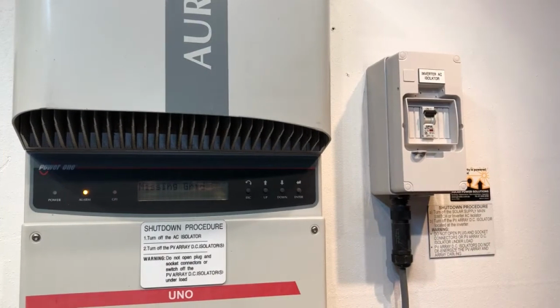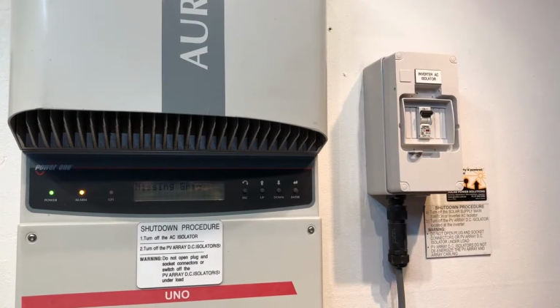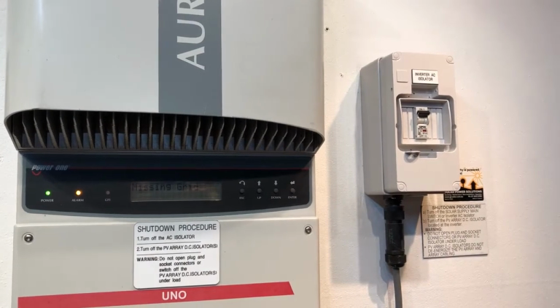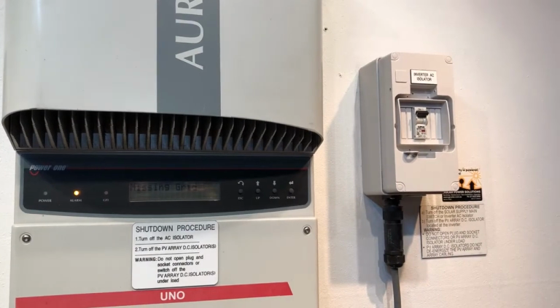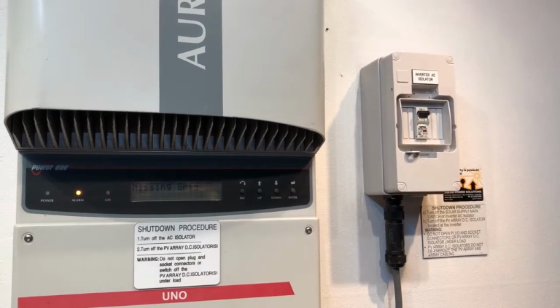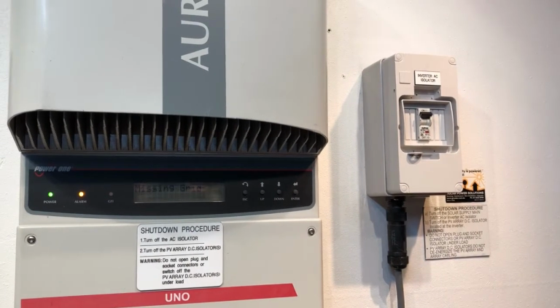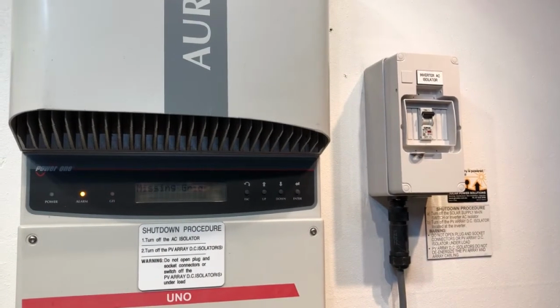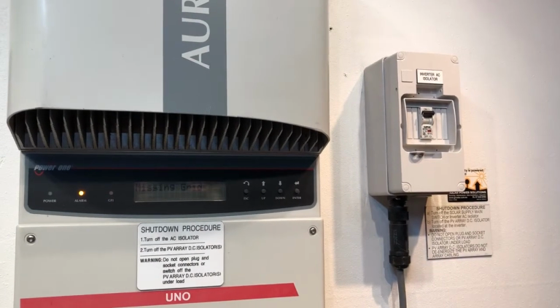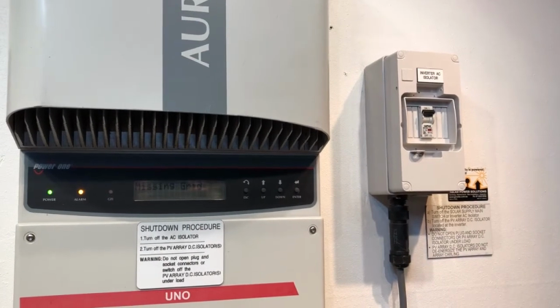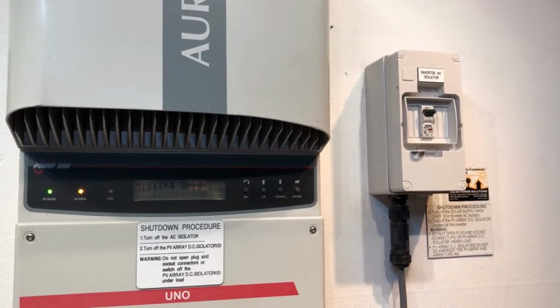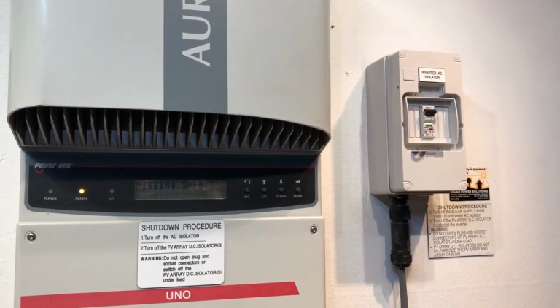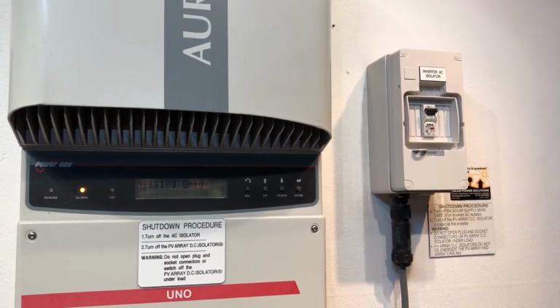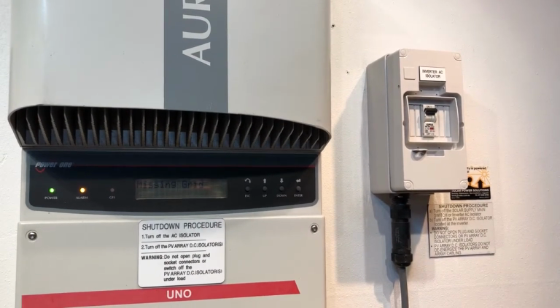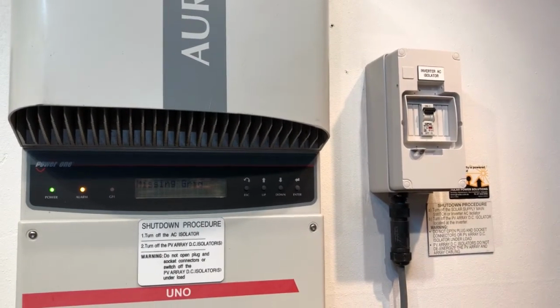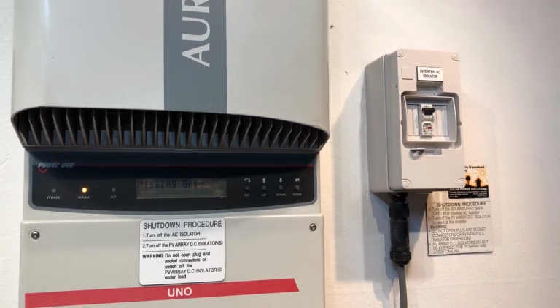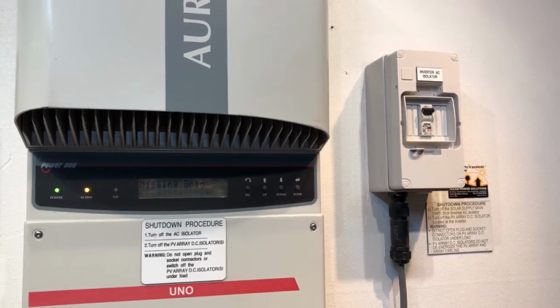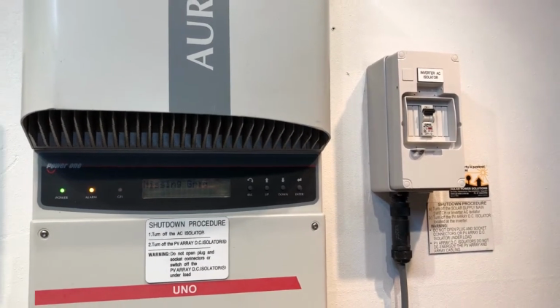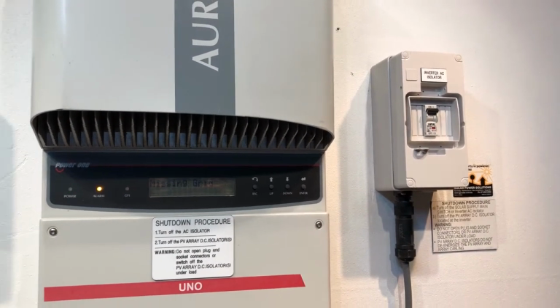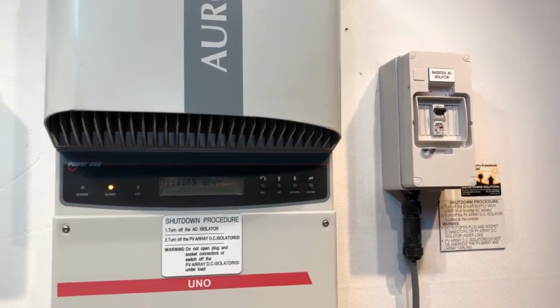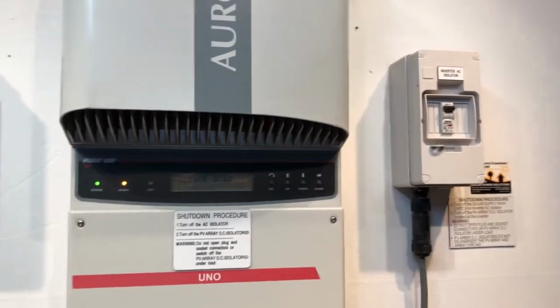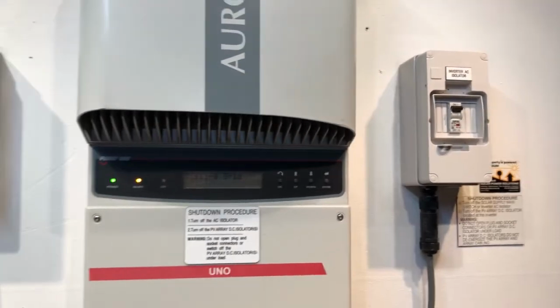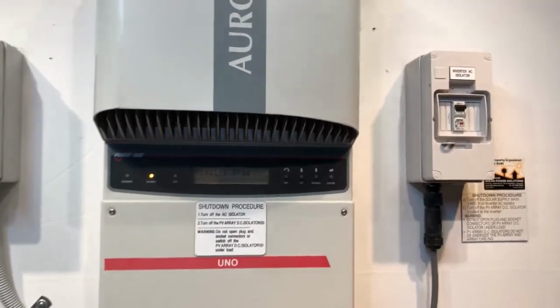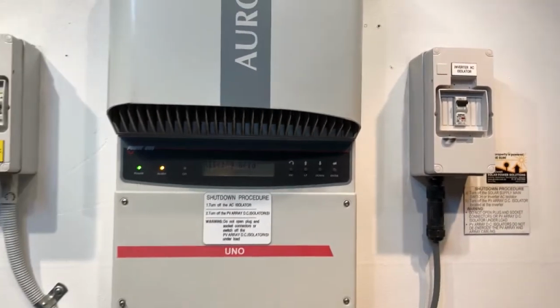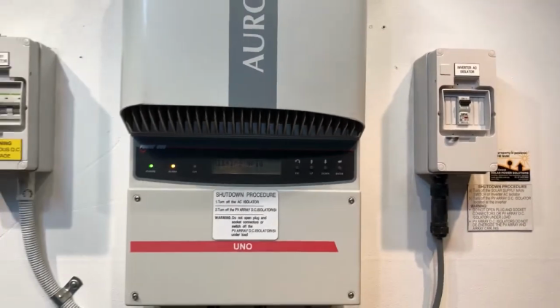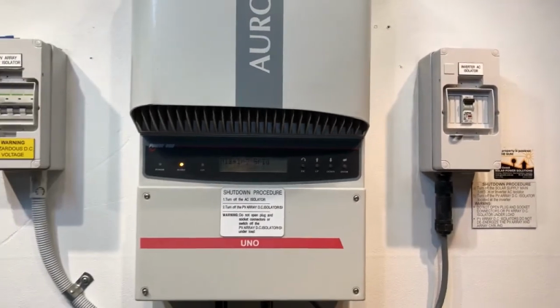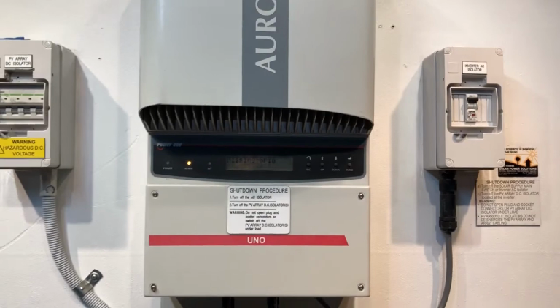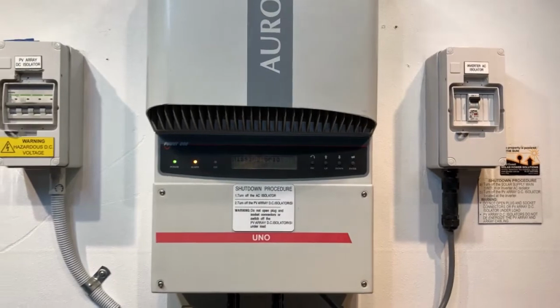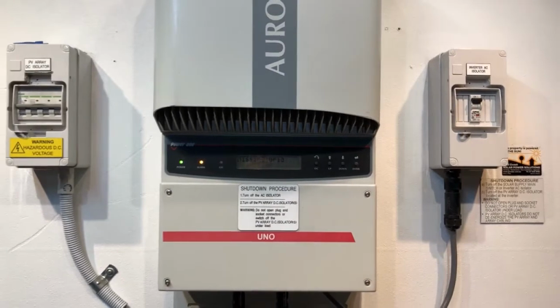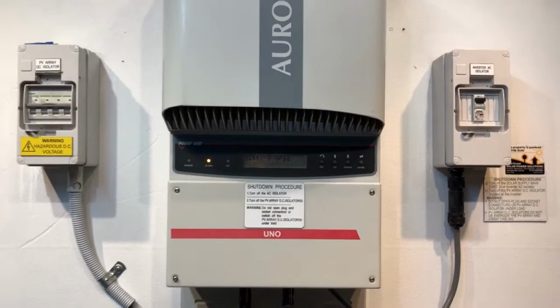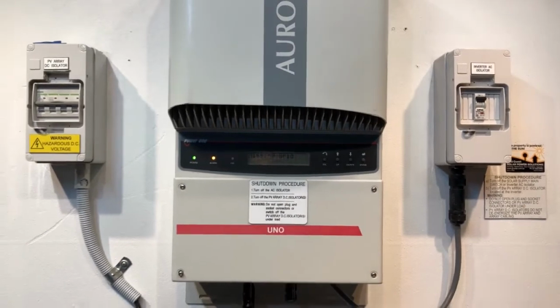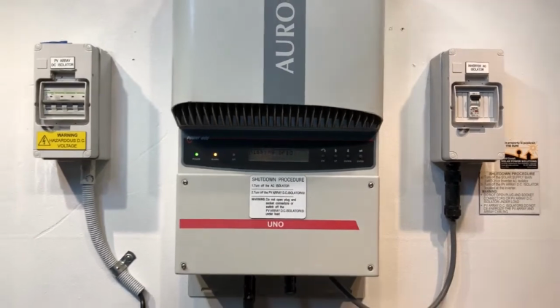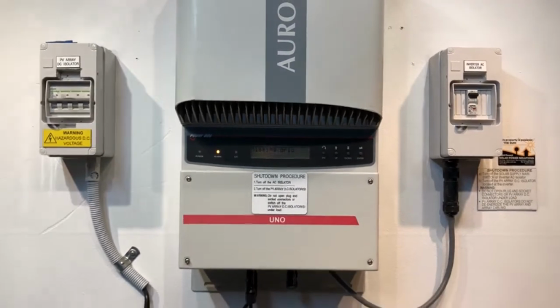Those are the two most important things to check. Also, you want to make sure obviously that you do actually have power from the street and you're not having a blackout at the time.